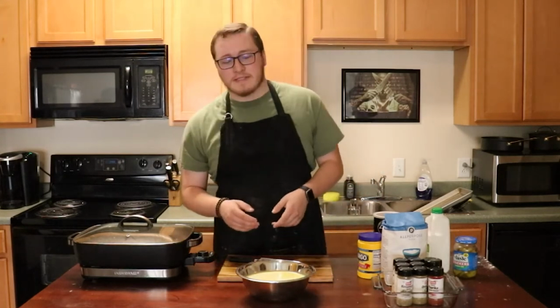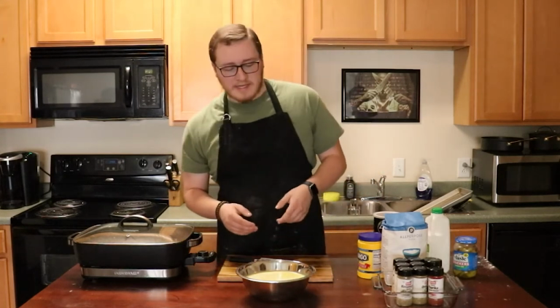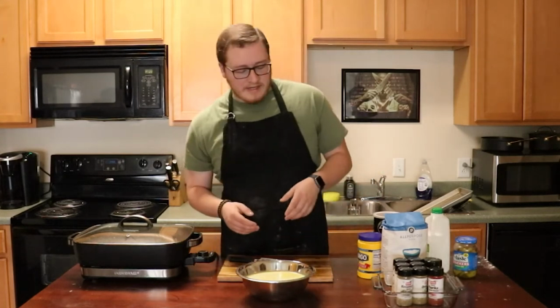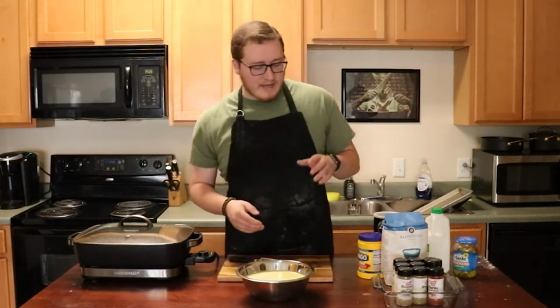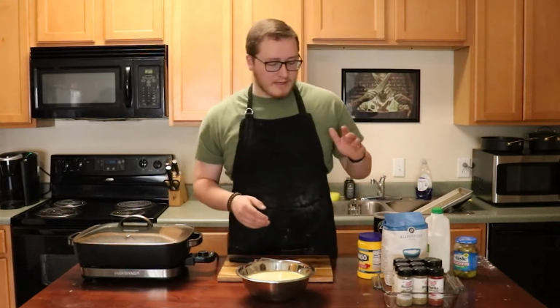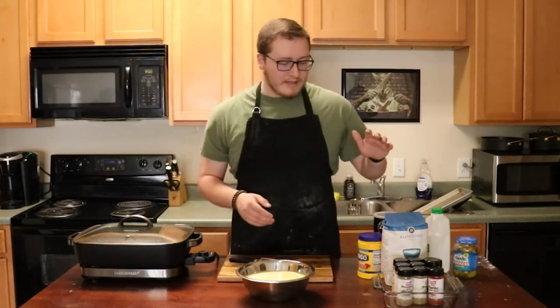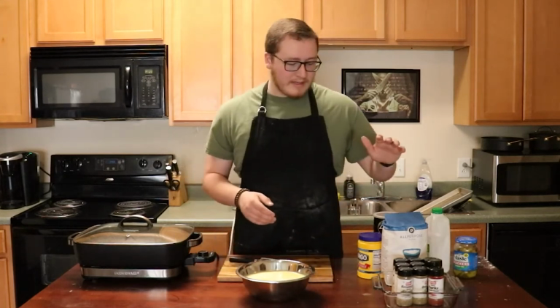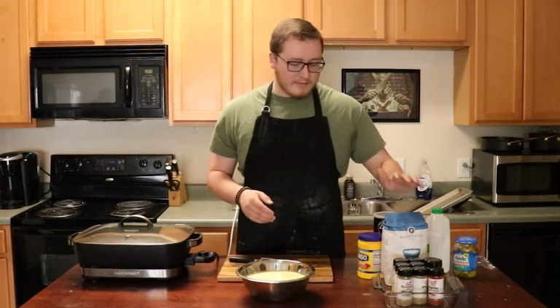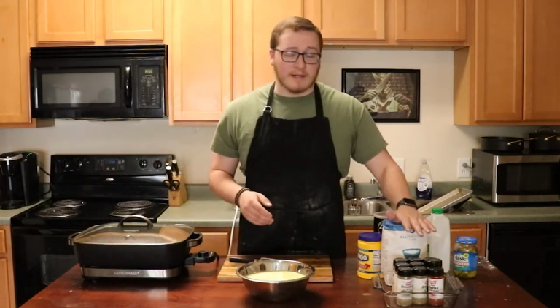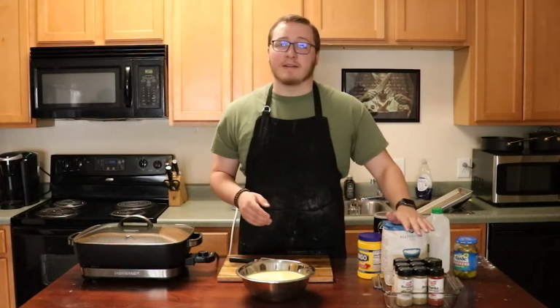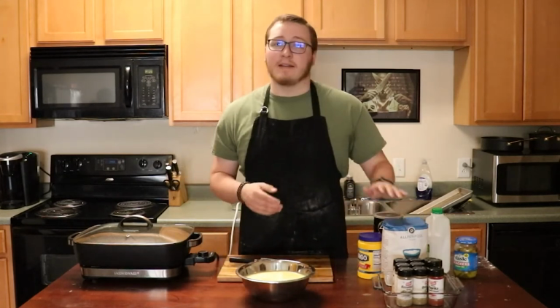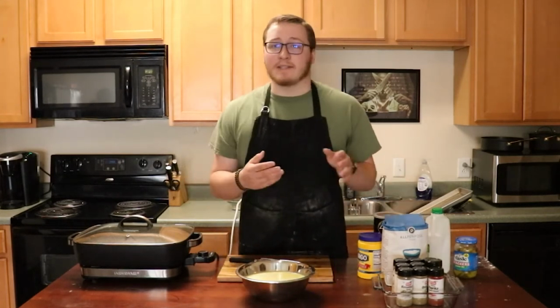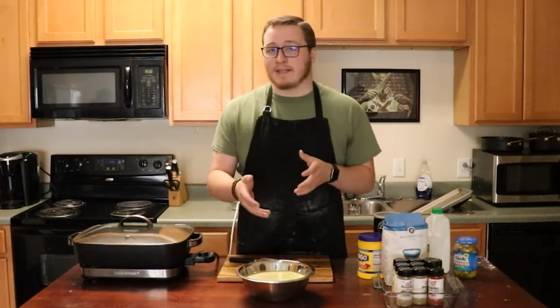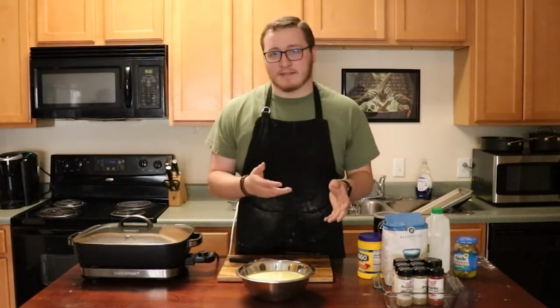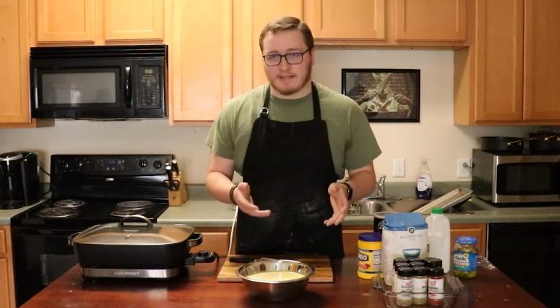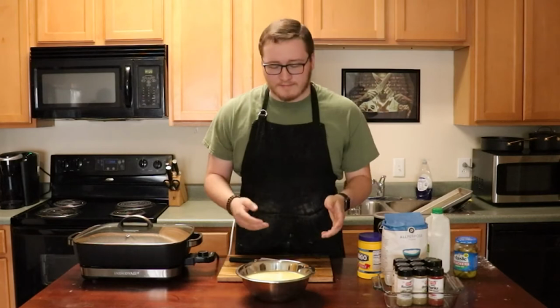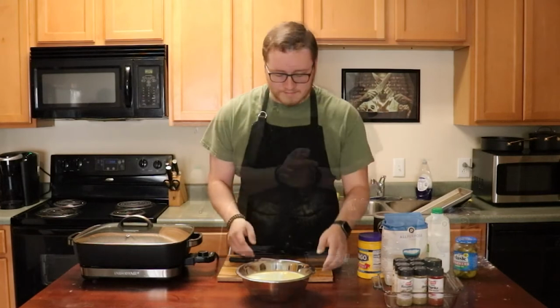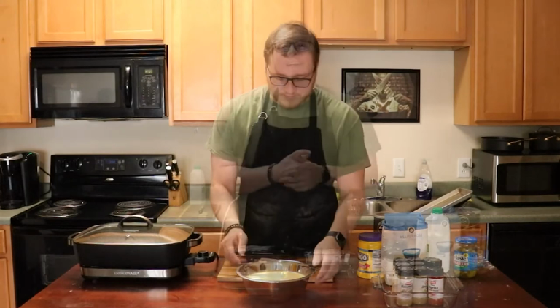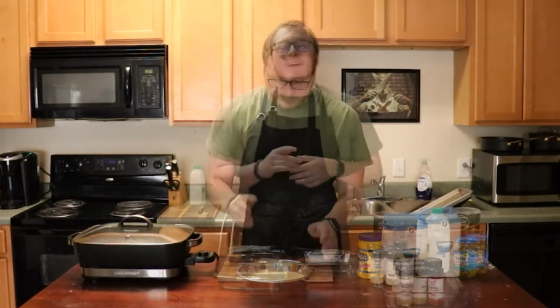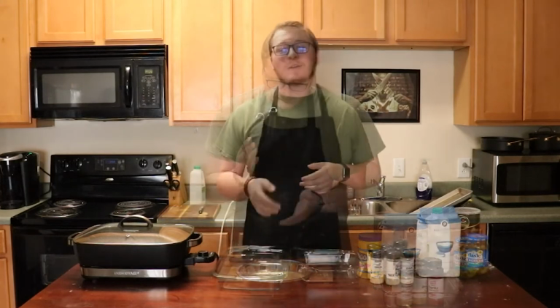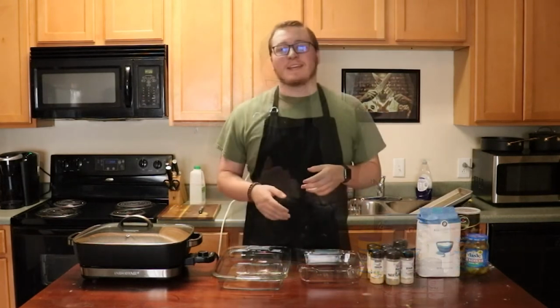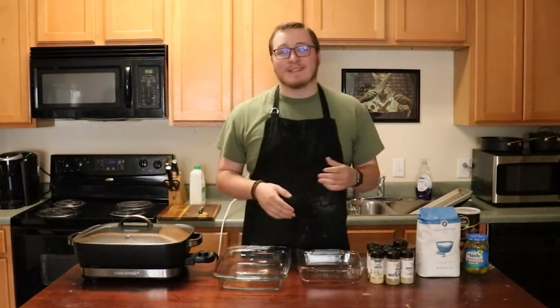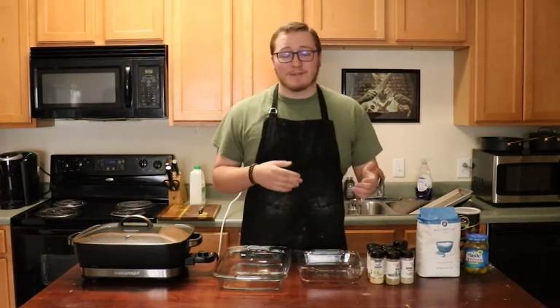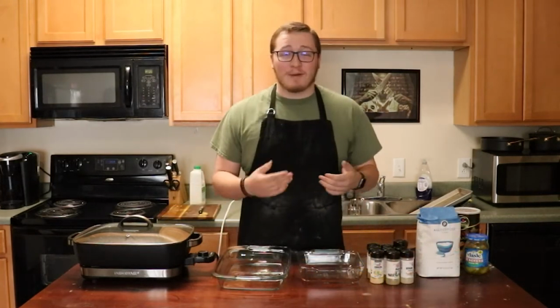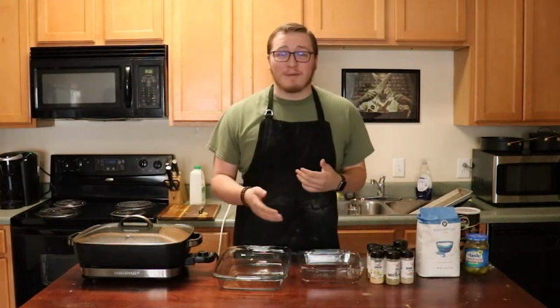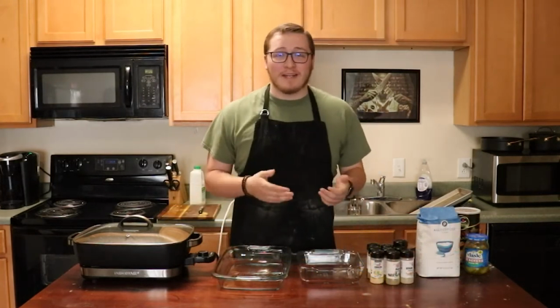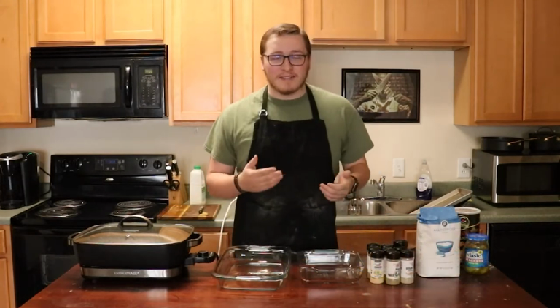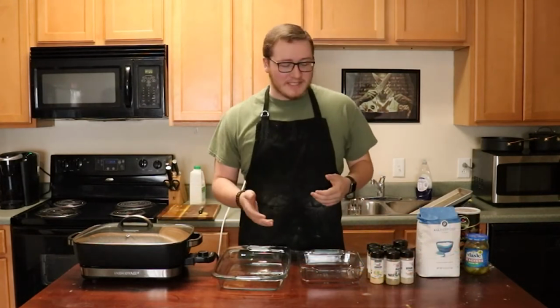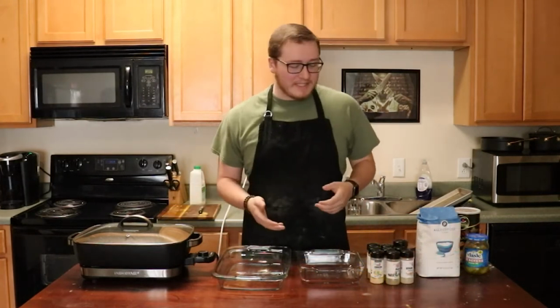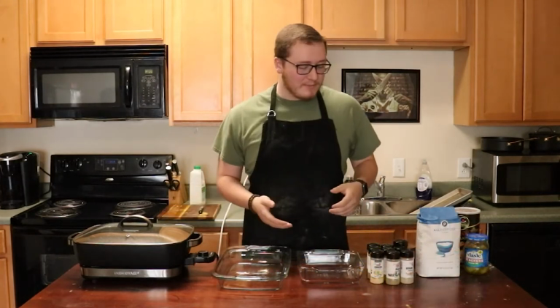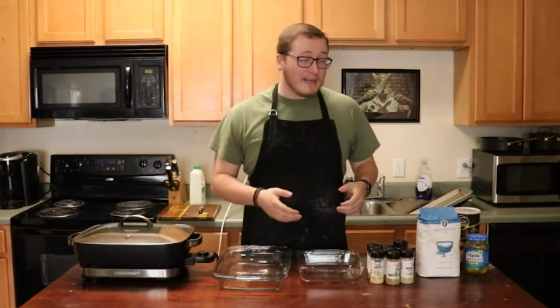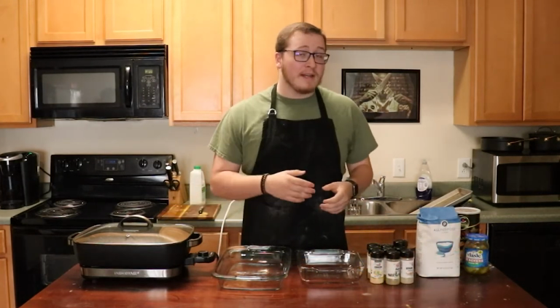Brining gives it a nice rich flavor with an undertone of acidity from the pickle. It's how Chick-fil-A does theirs, so it's how we're doing ours. I'm going to put this in the fridge and work on everything else.